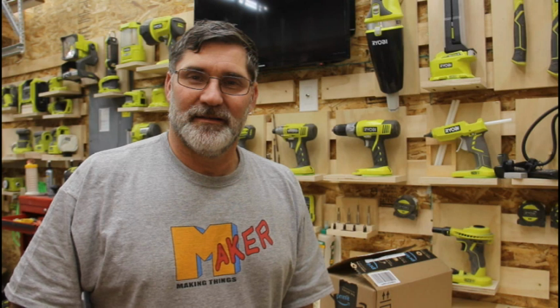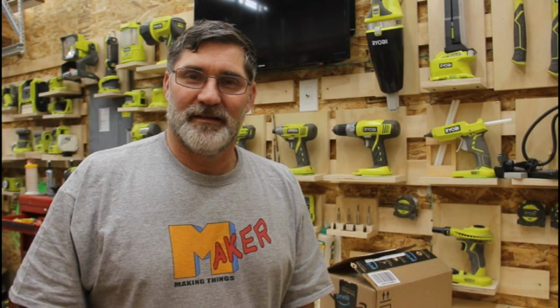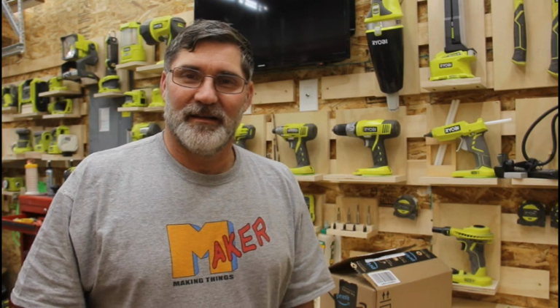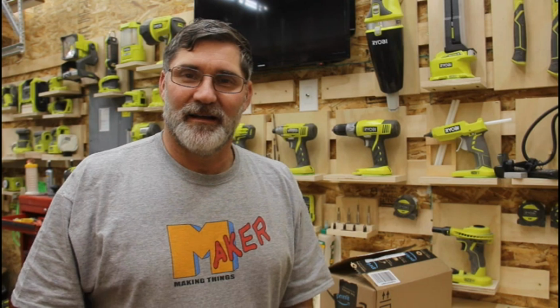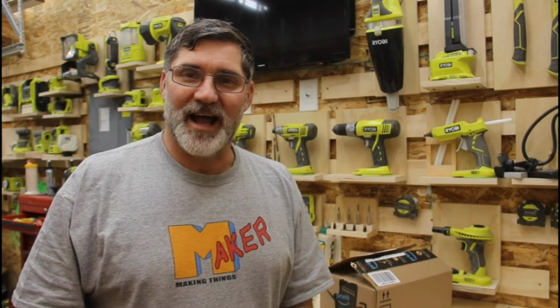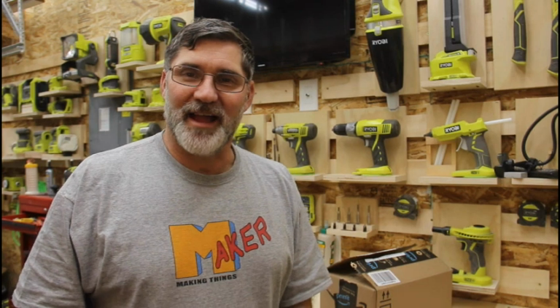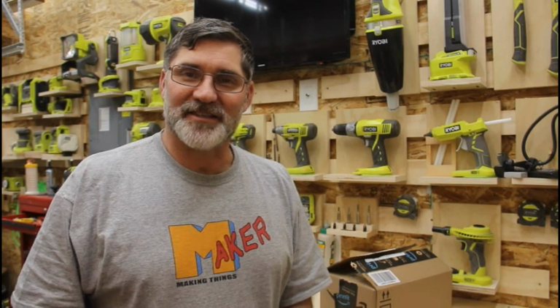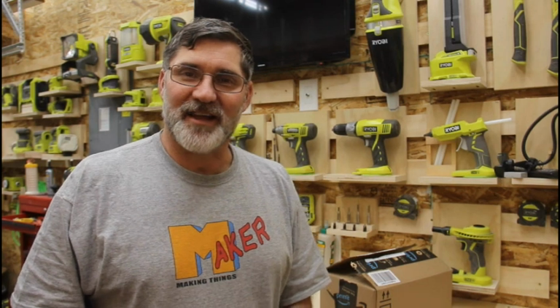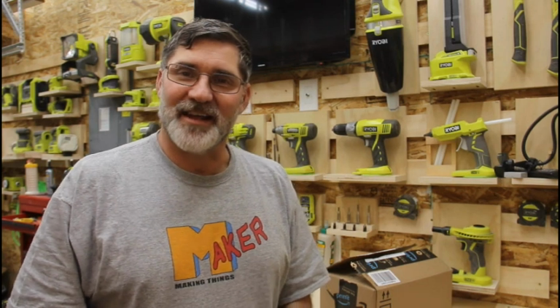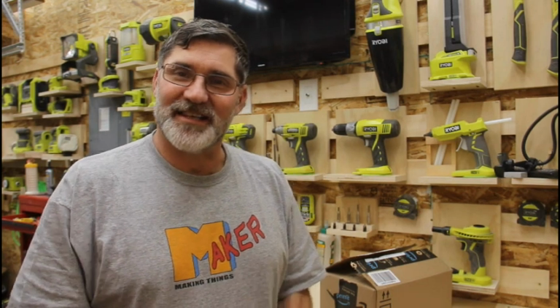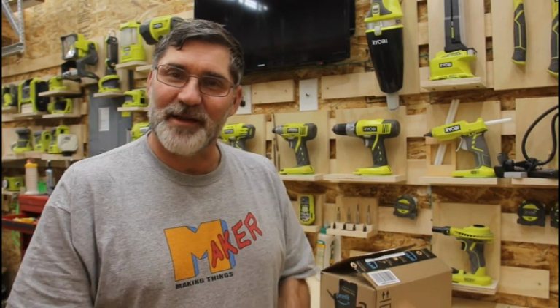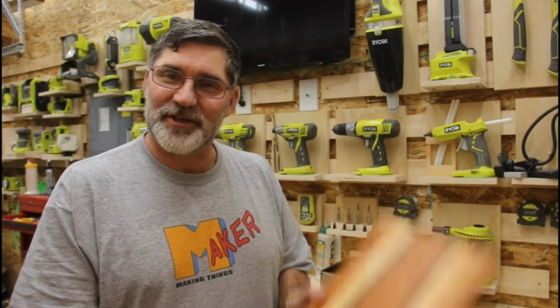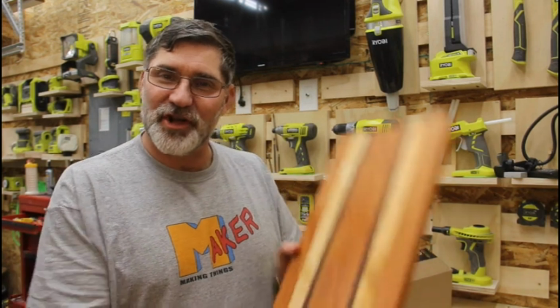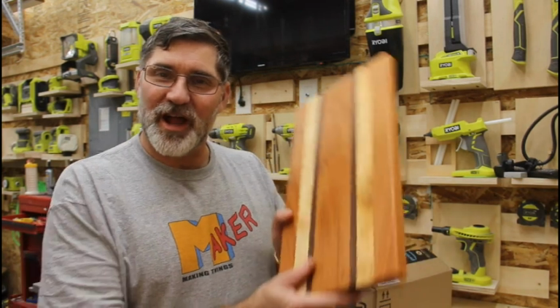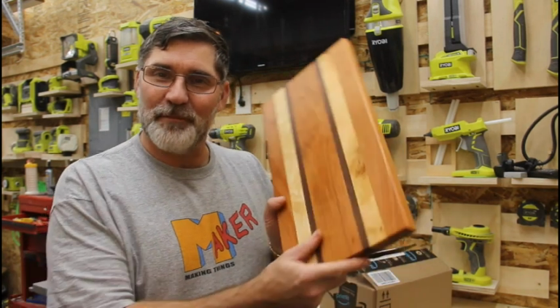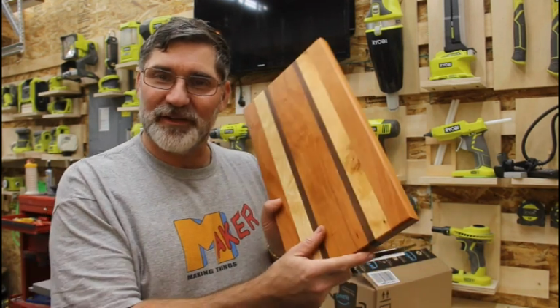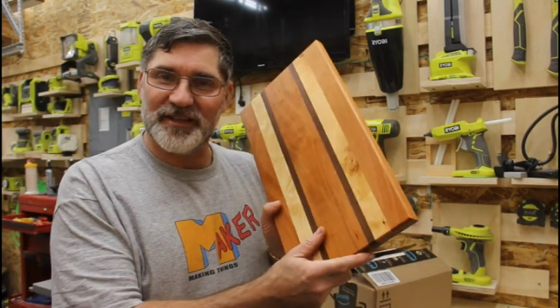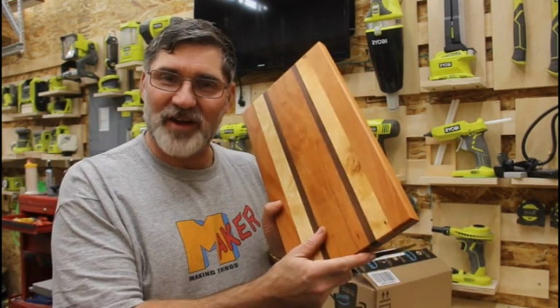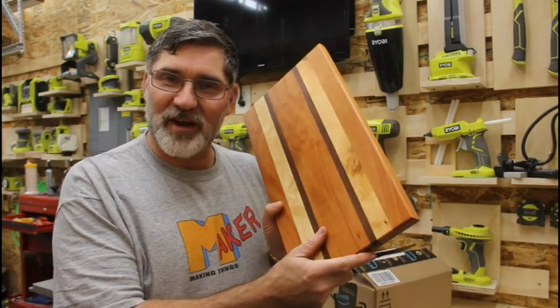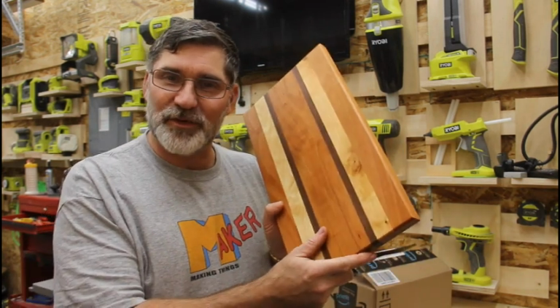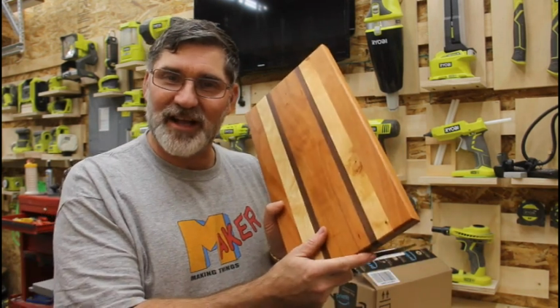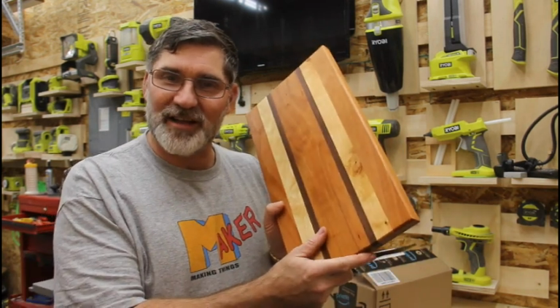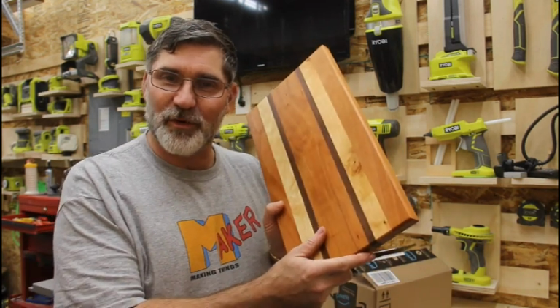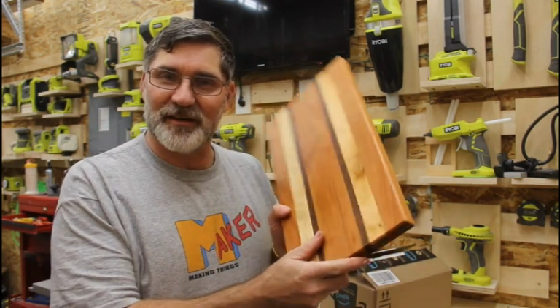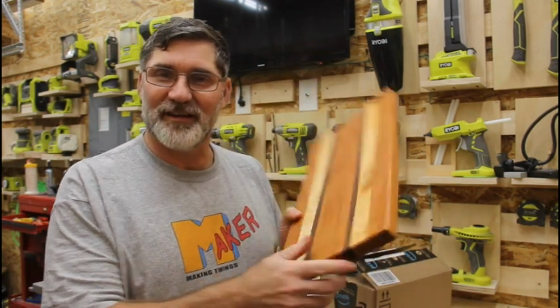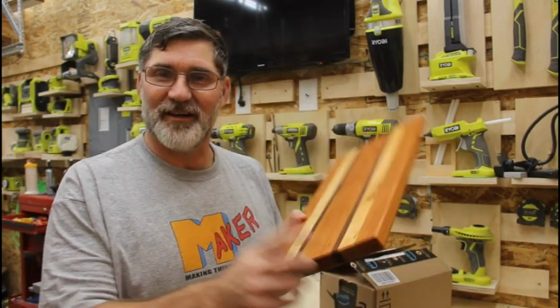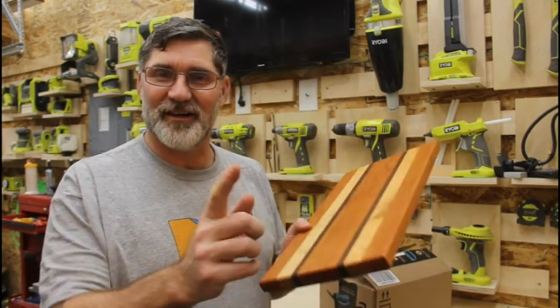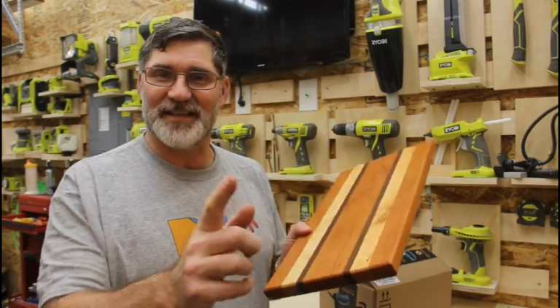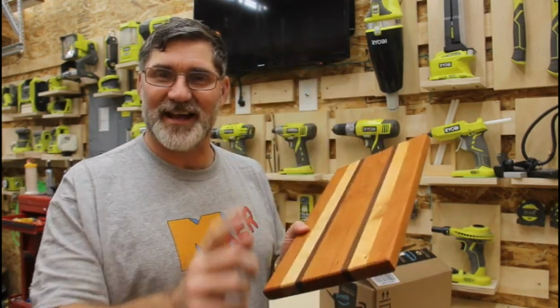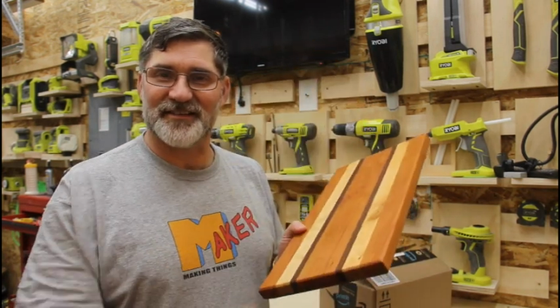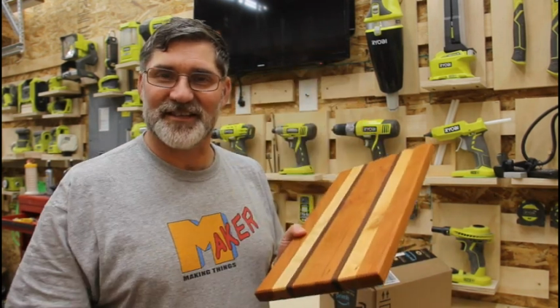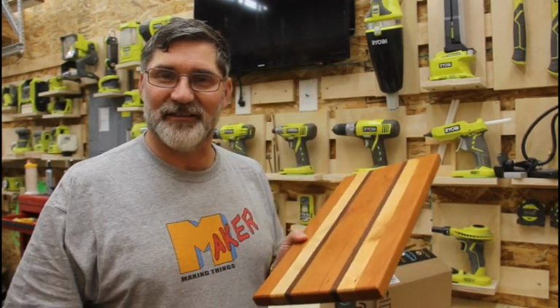Hi, I'm Scott and today I'm going to show you how I built this hardwood cutting board on Dad It Yourself.